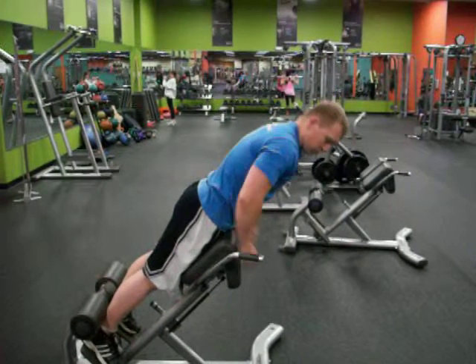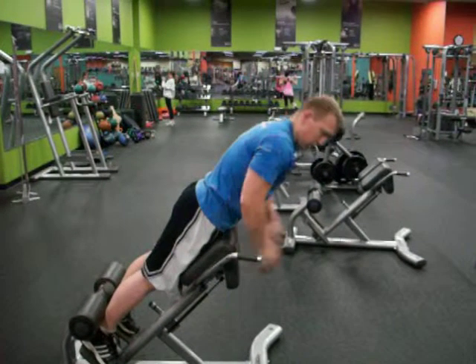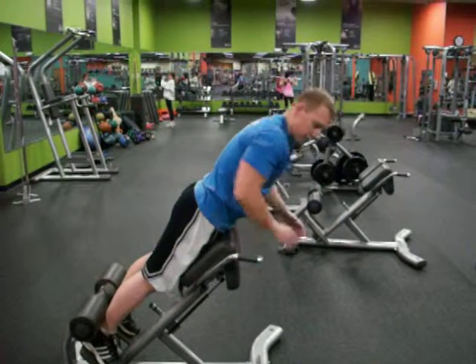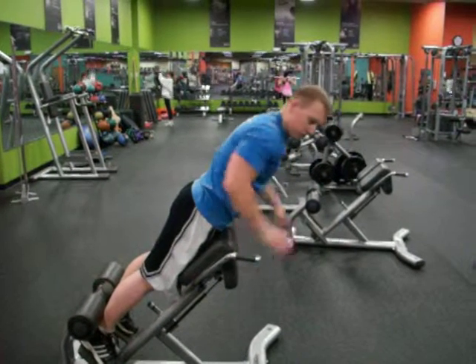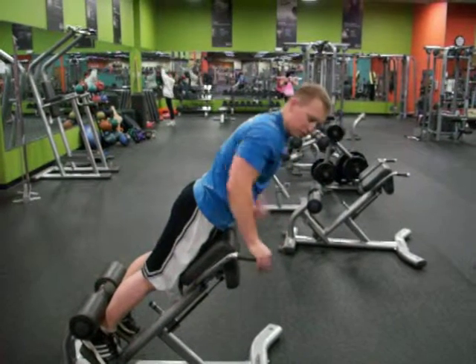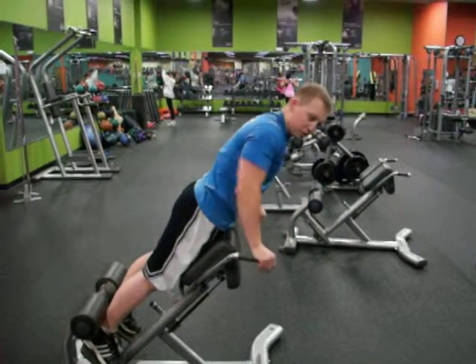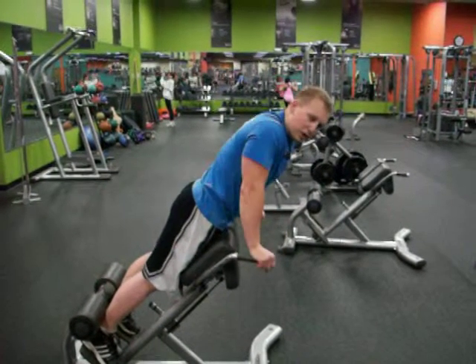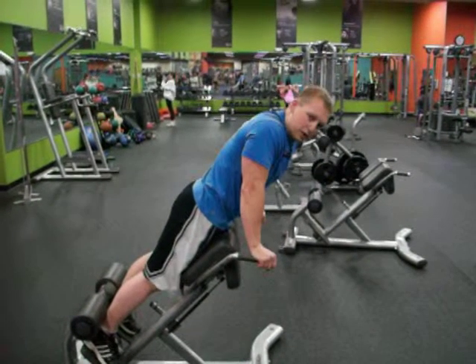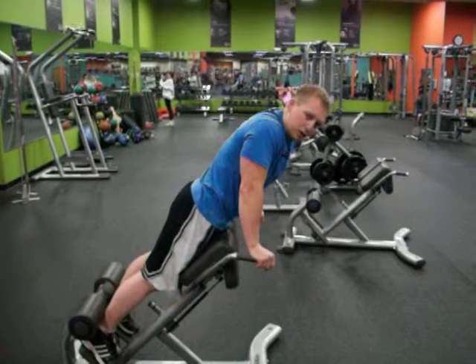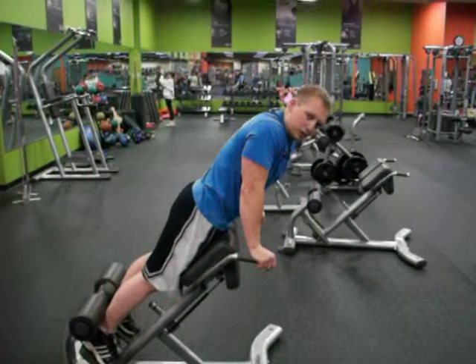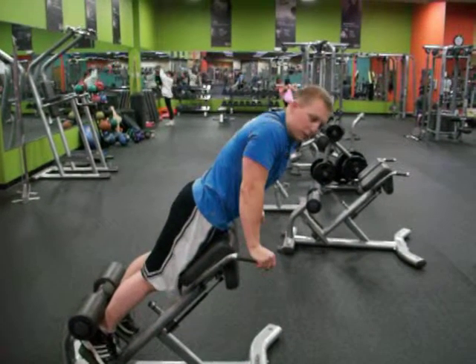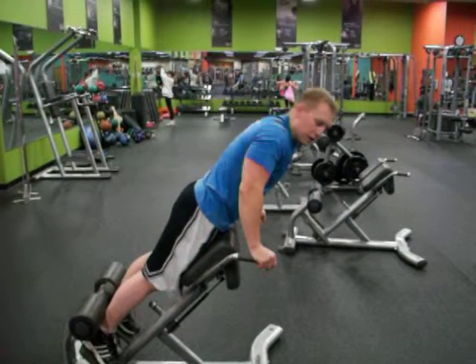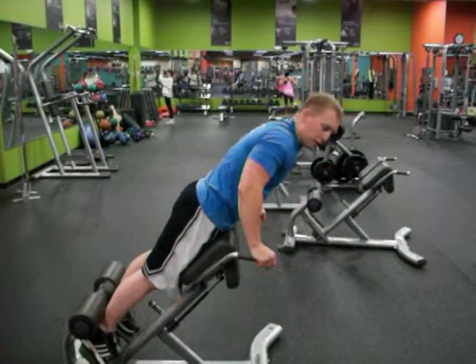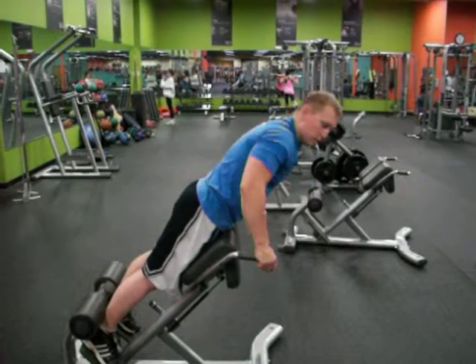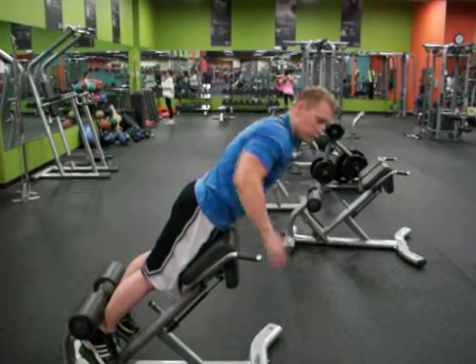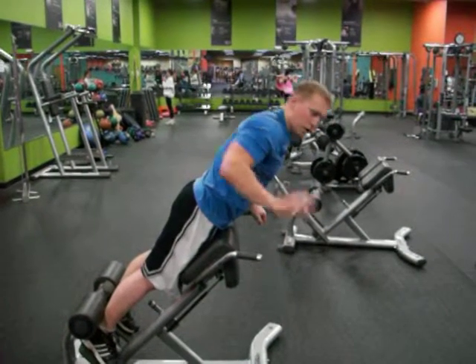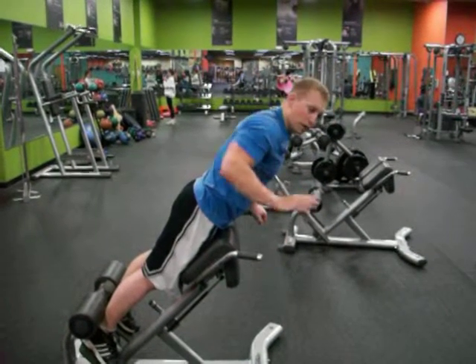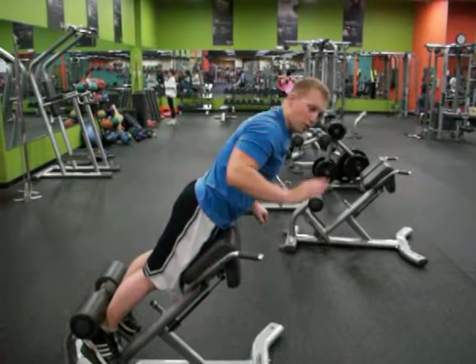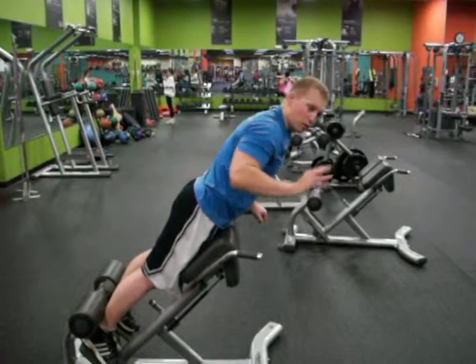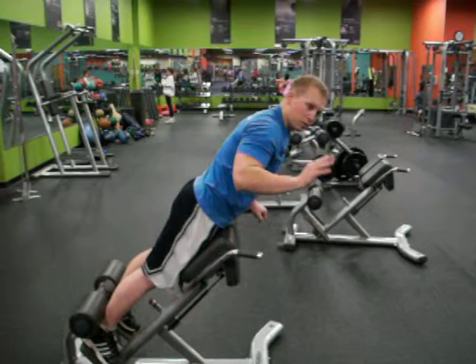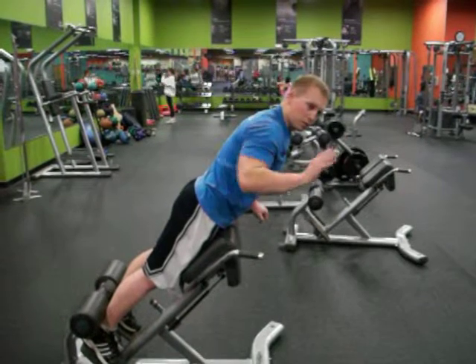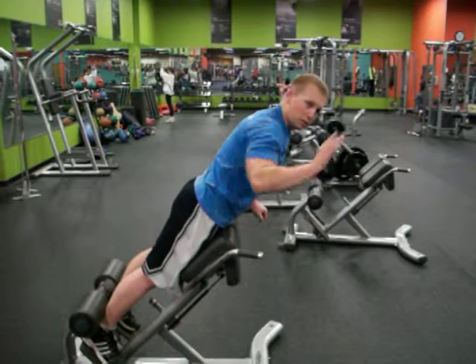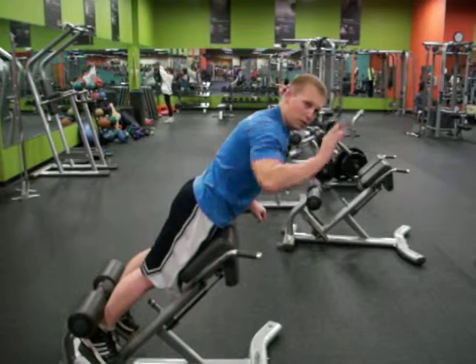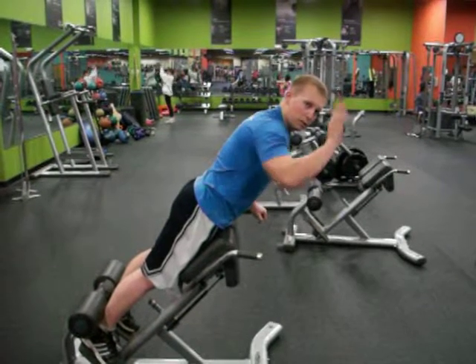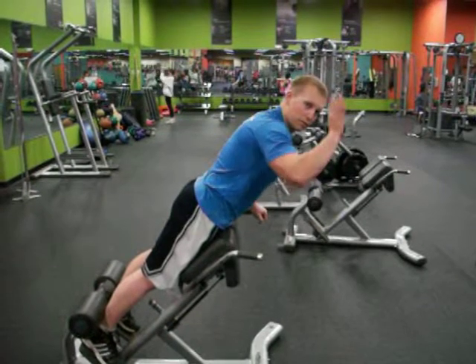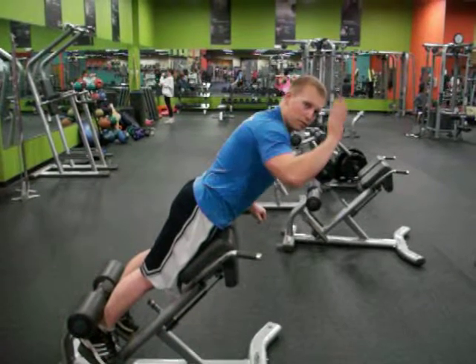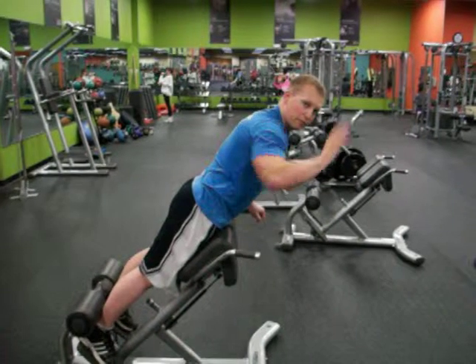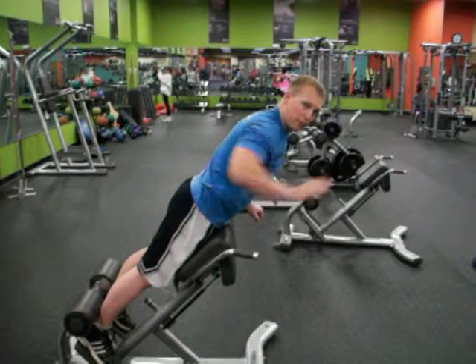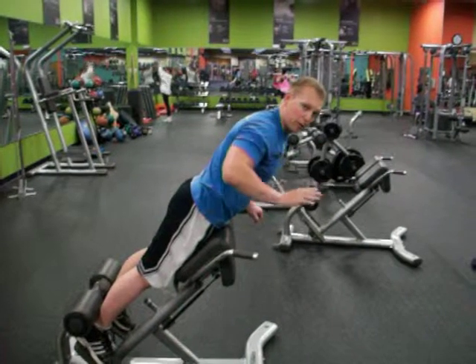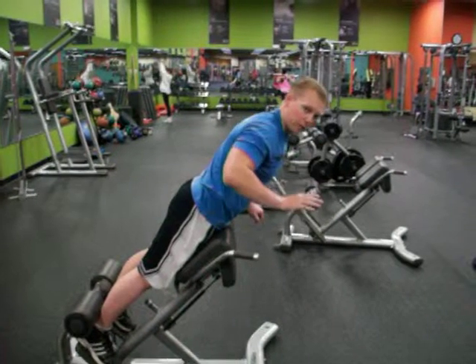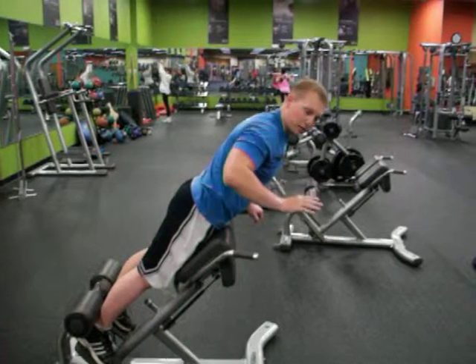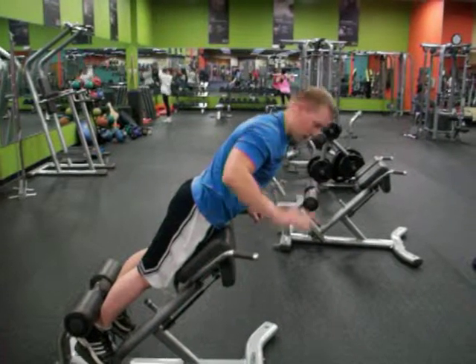One of the goals when working your spine is you want to get all those muscles all the way from the very bottom to the very top.